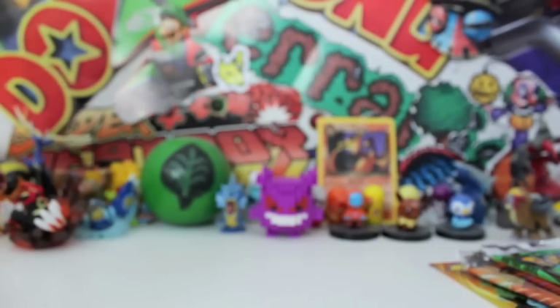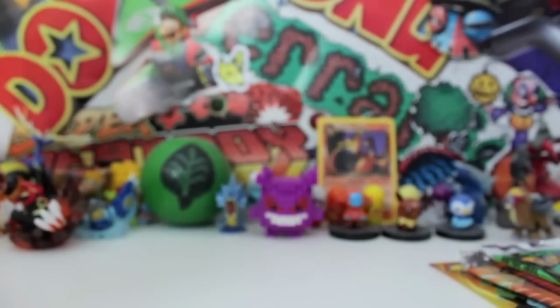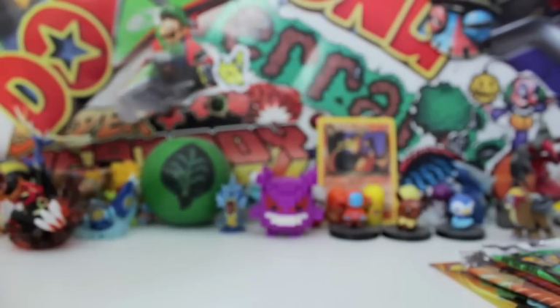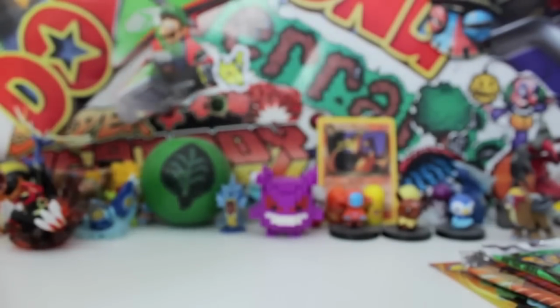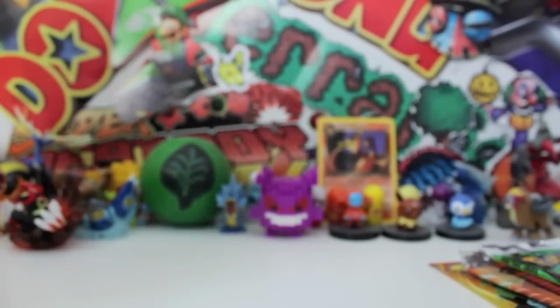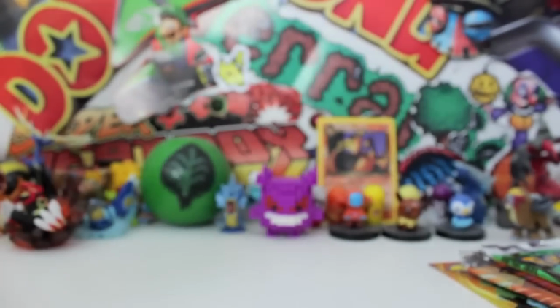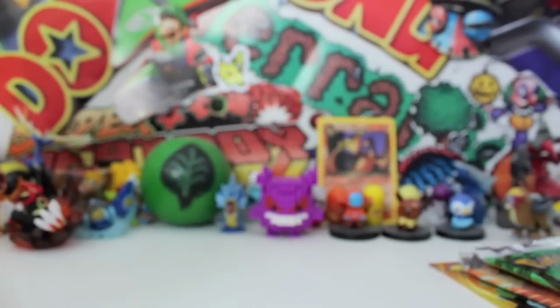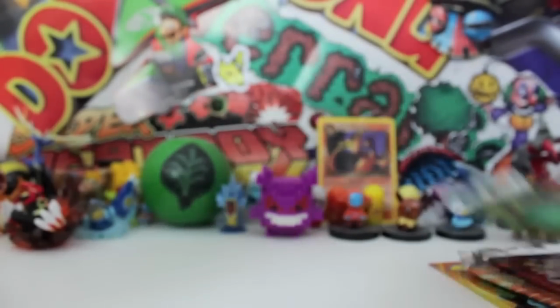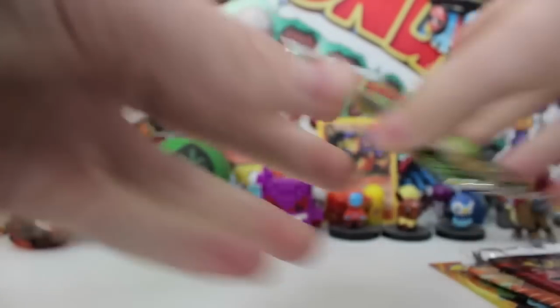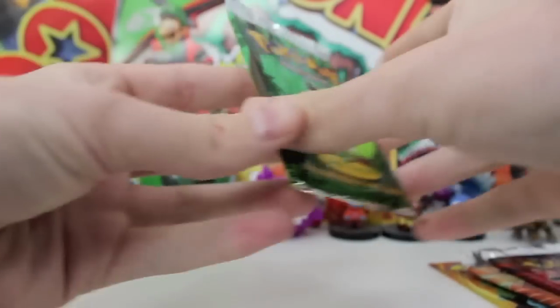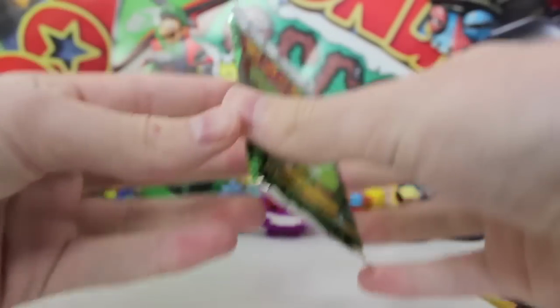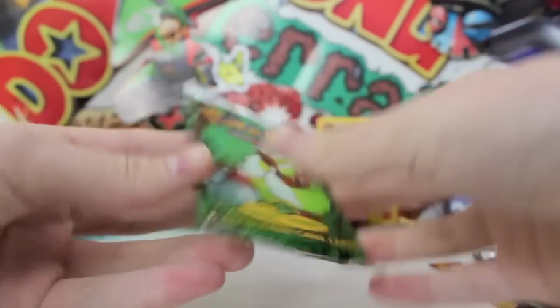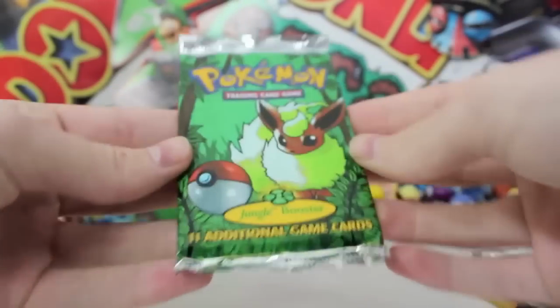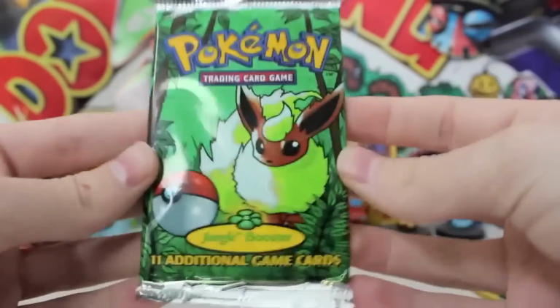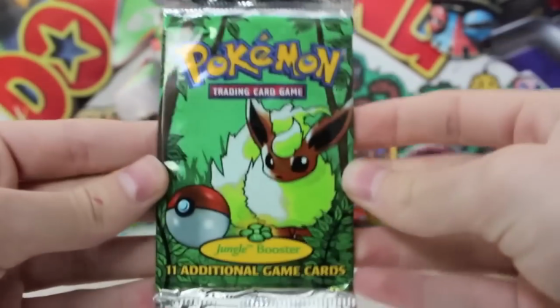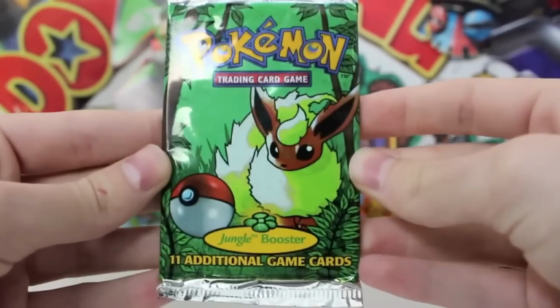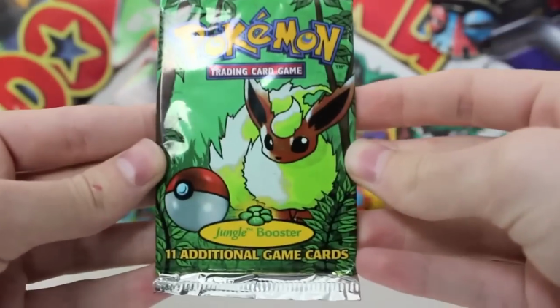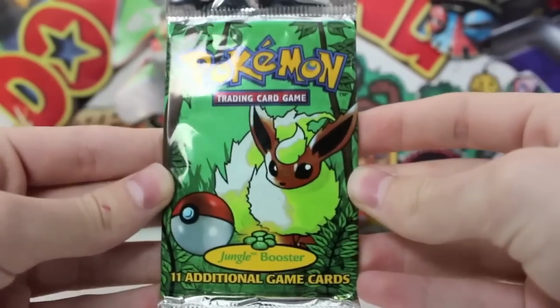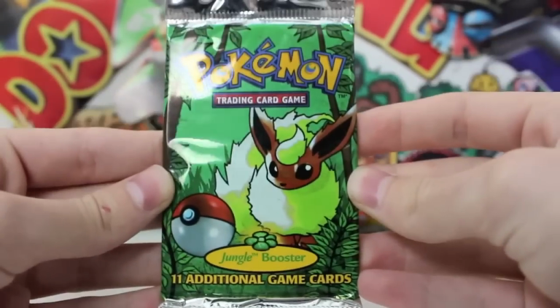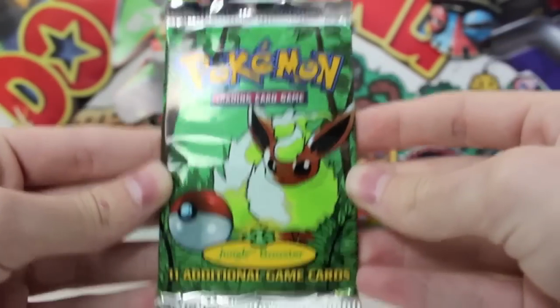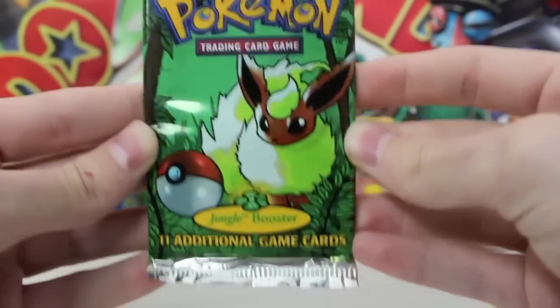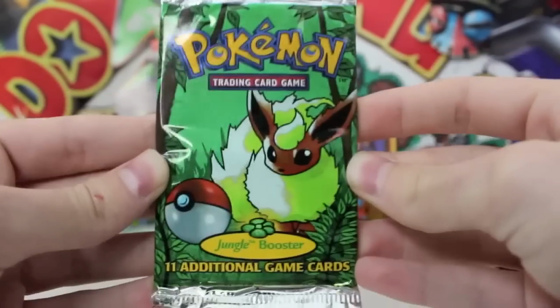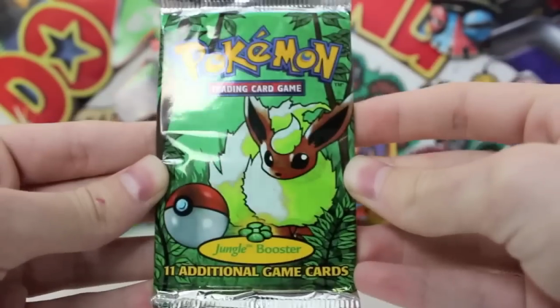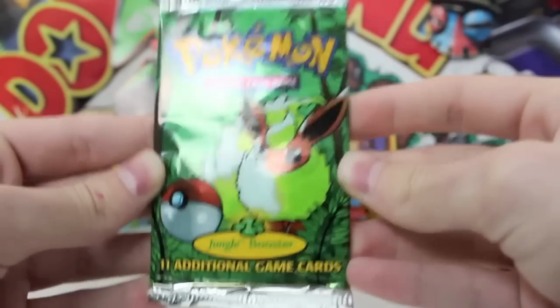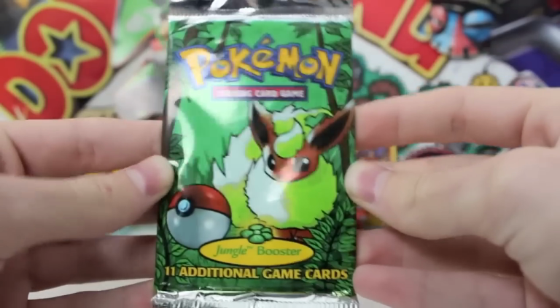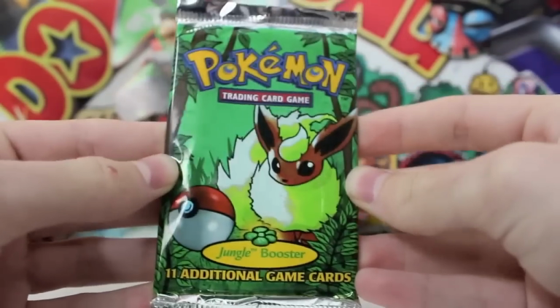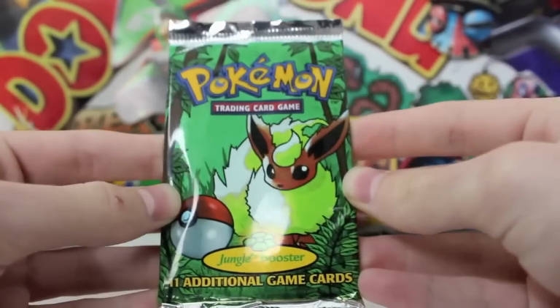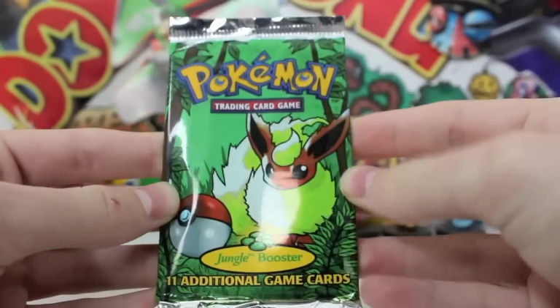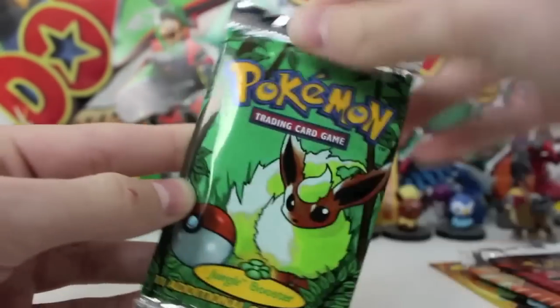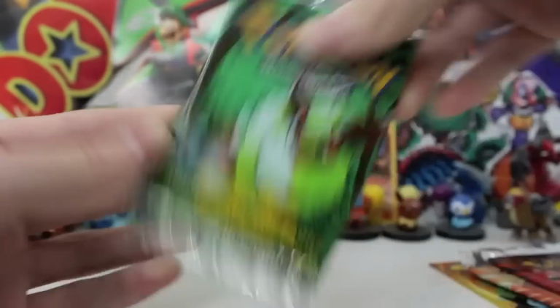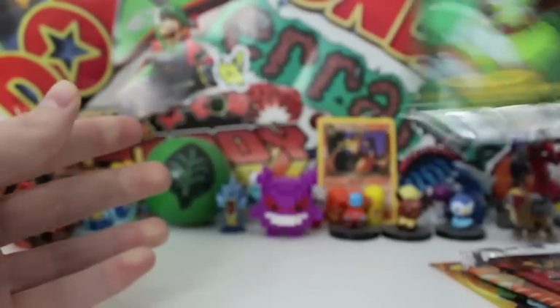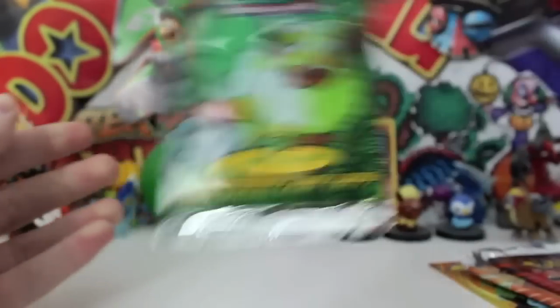Next up we've got a Jungle boost pack. Okay Flareon — bring us the goods. I know you have it. Should we shake it up? Let's do it — shake it up.